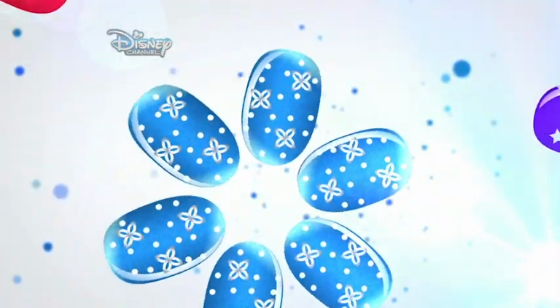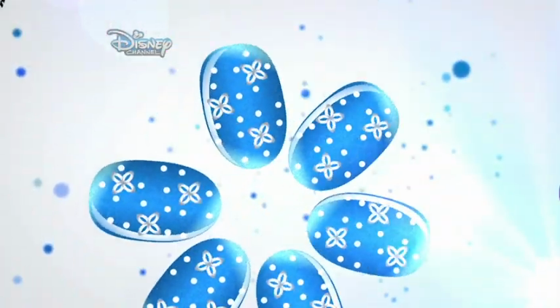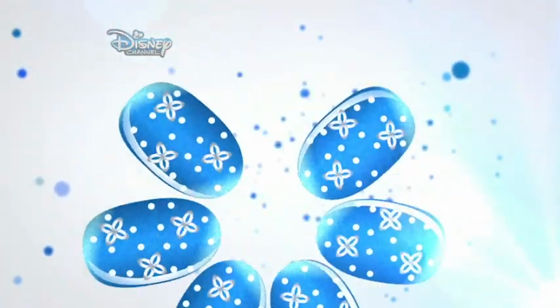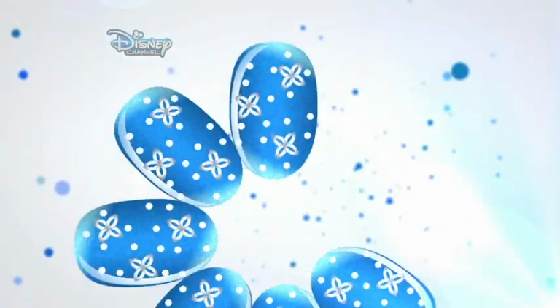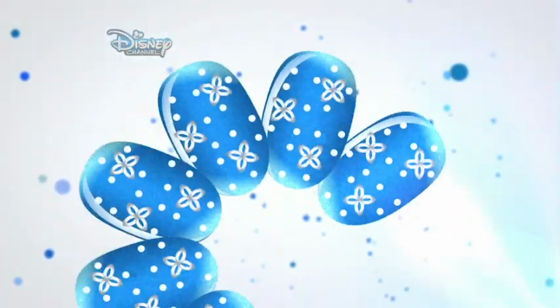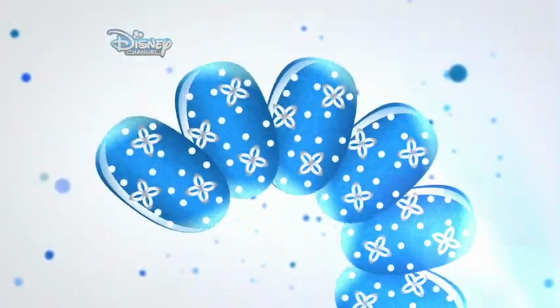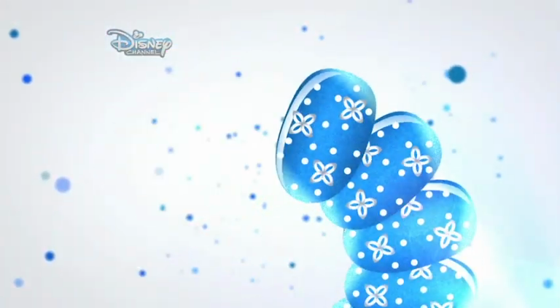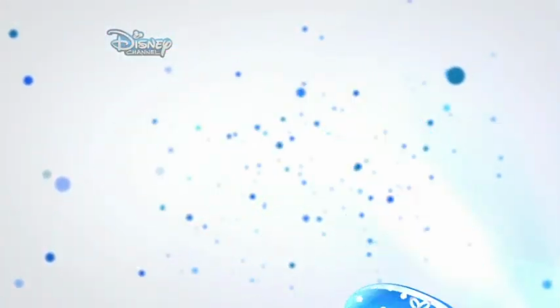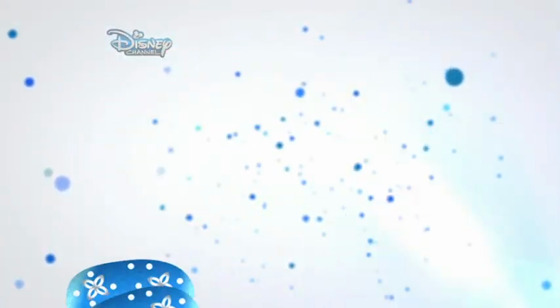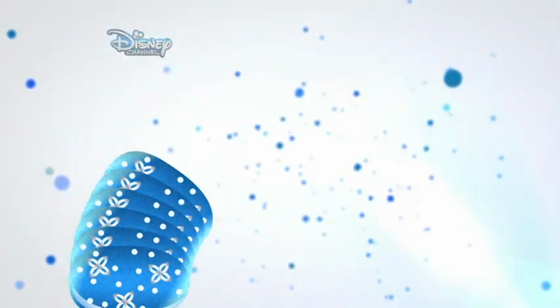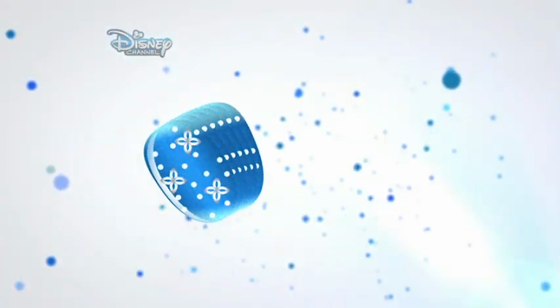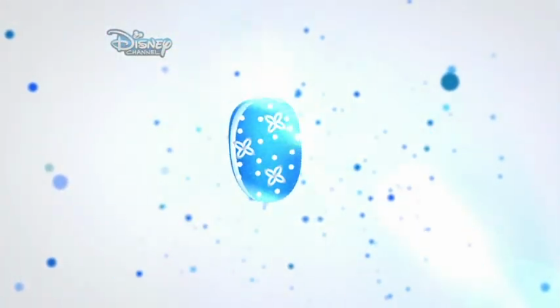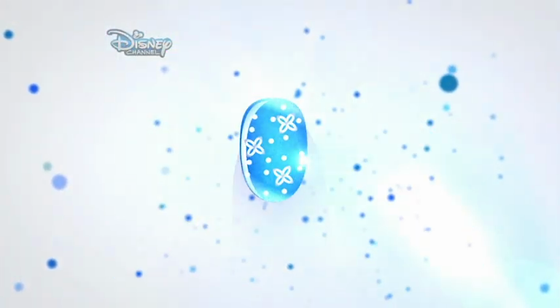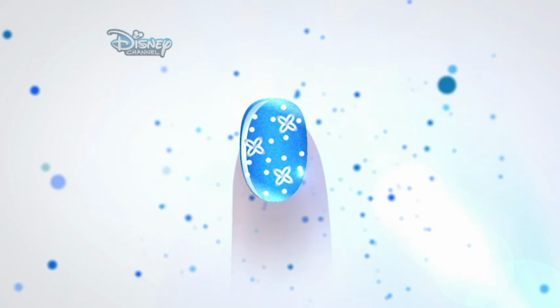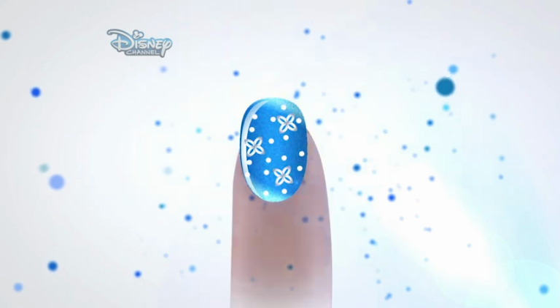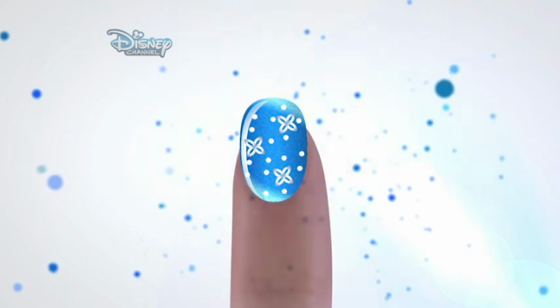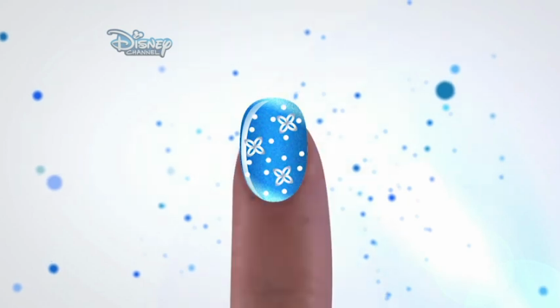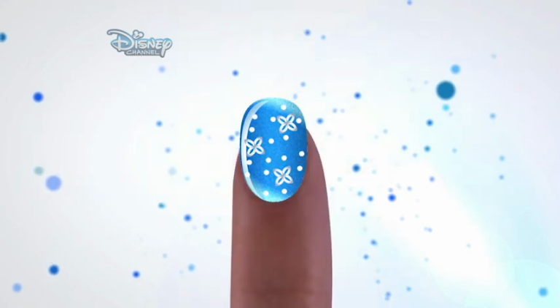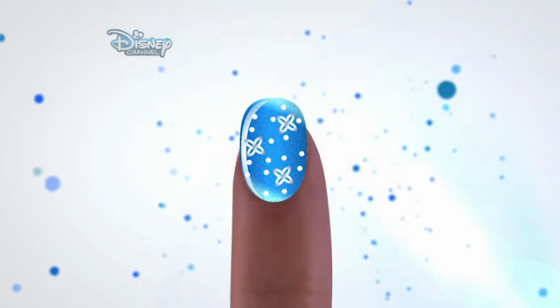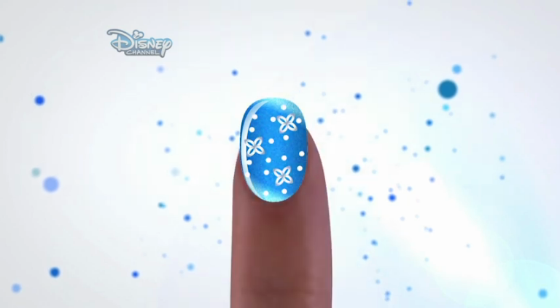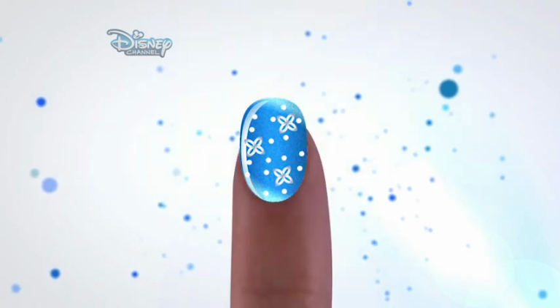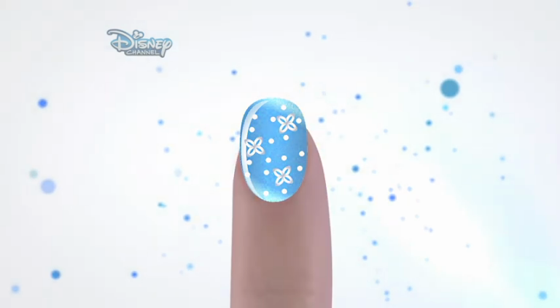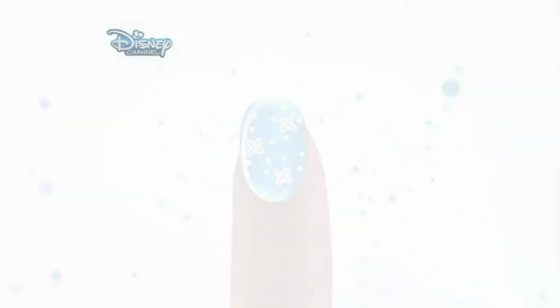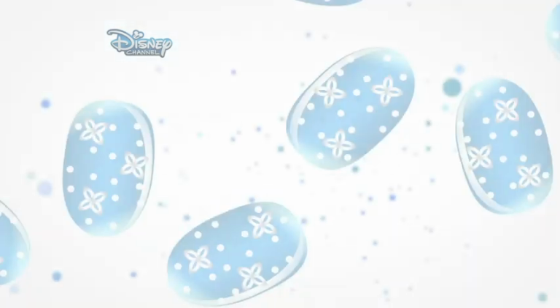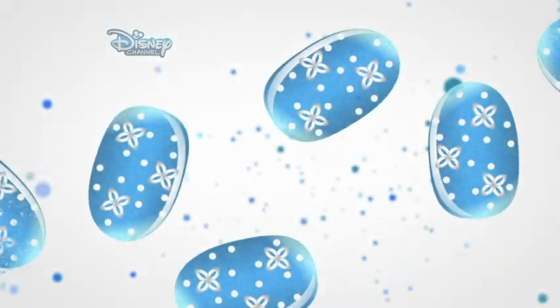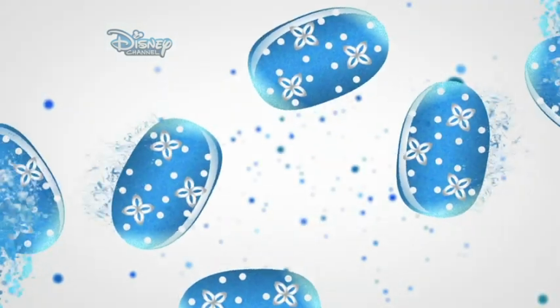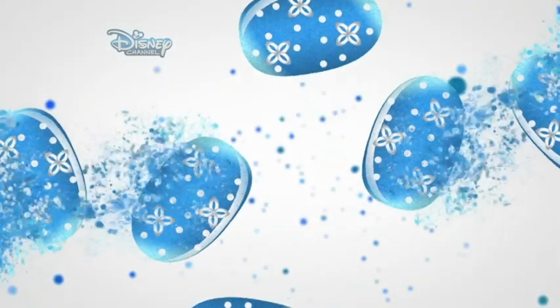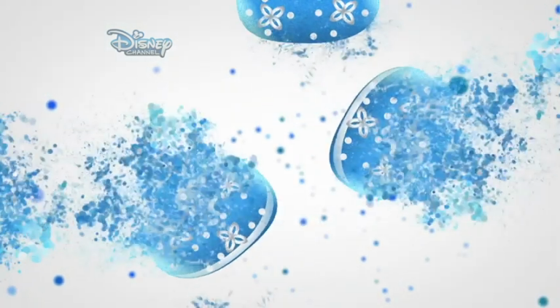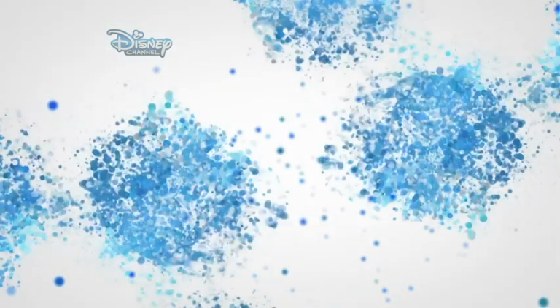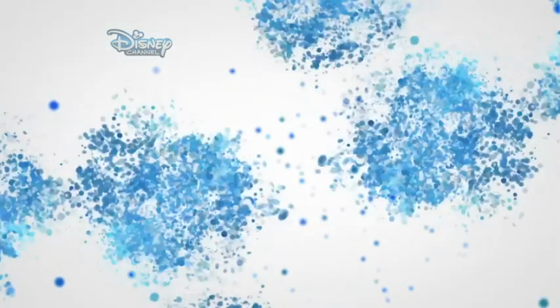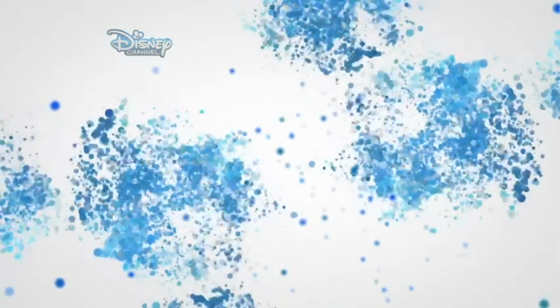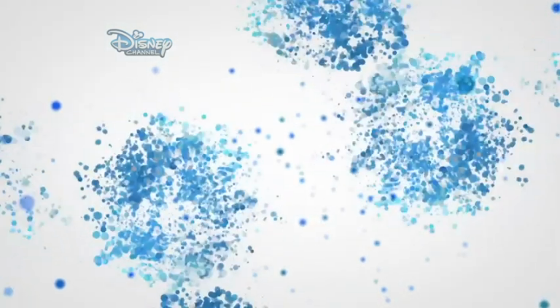Hi, today we're going to show you how to create these ice cool Frozen inspired nails for Christmas.